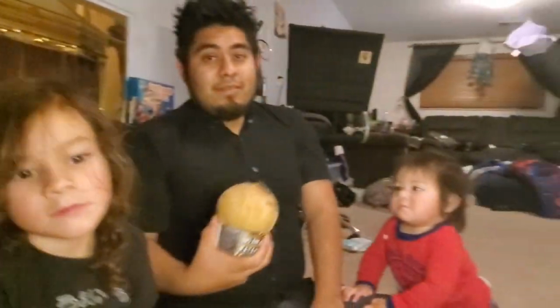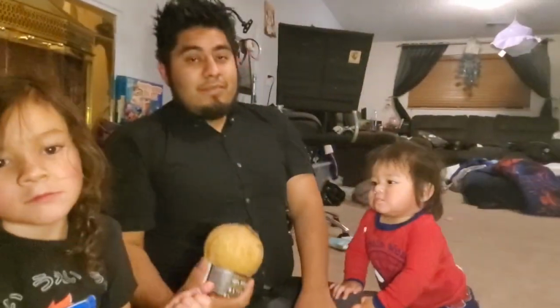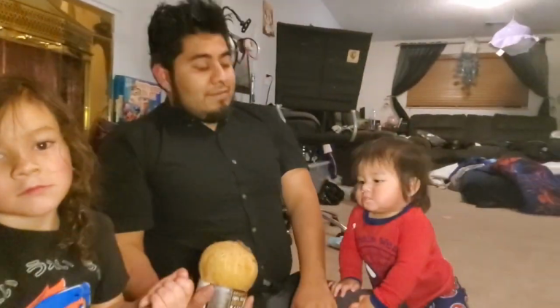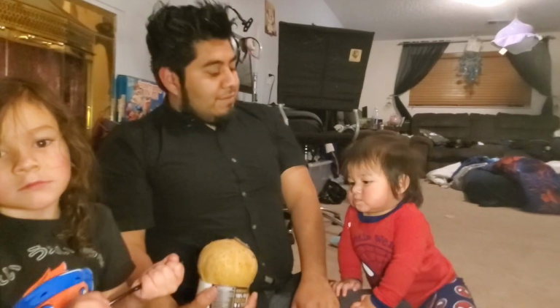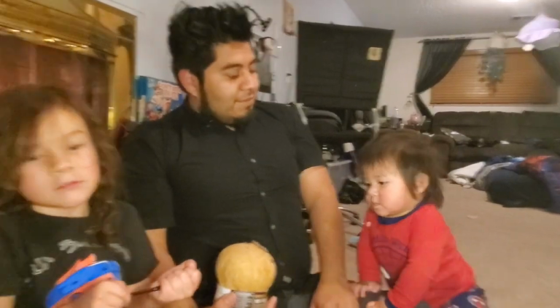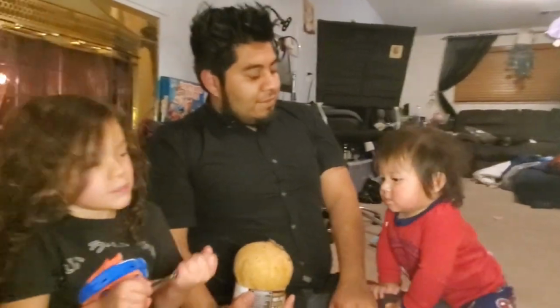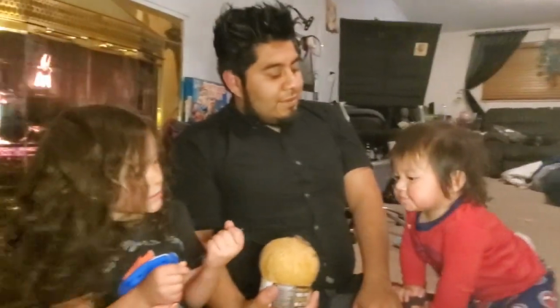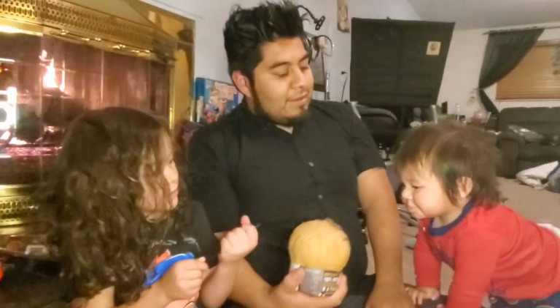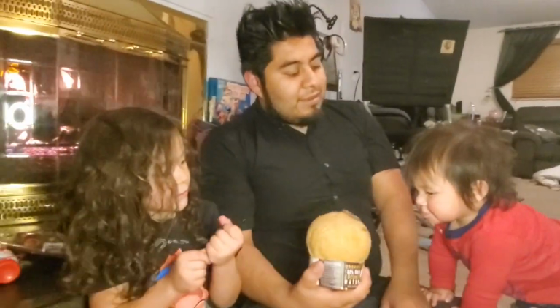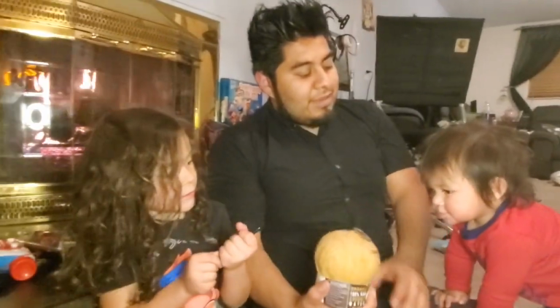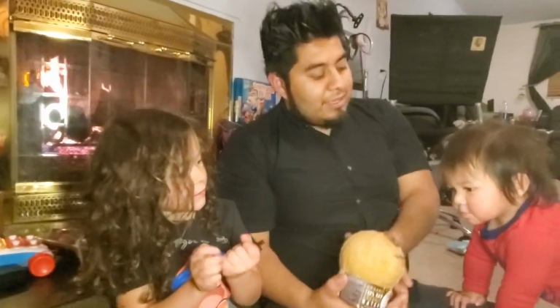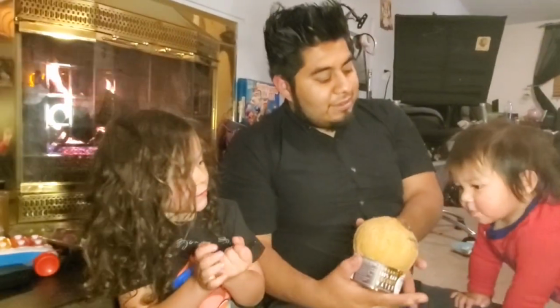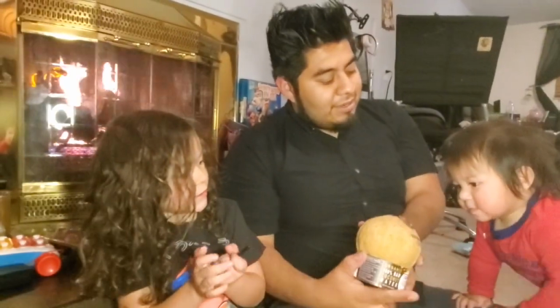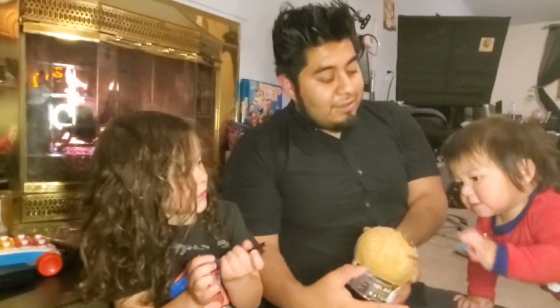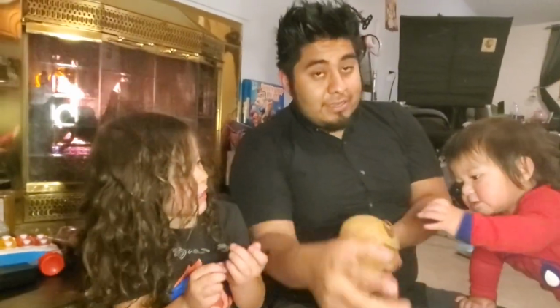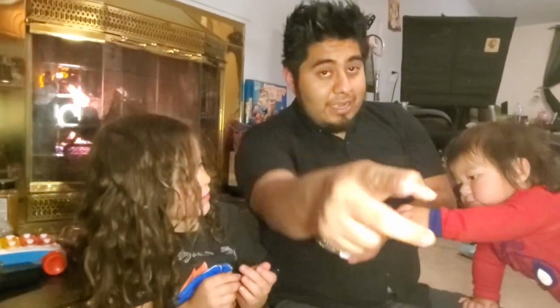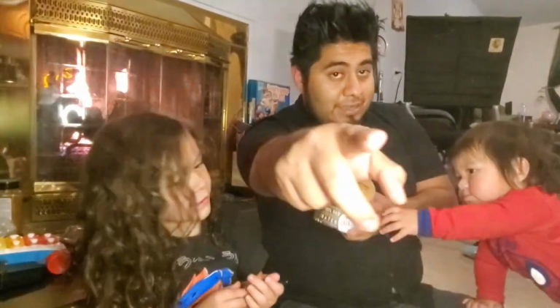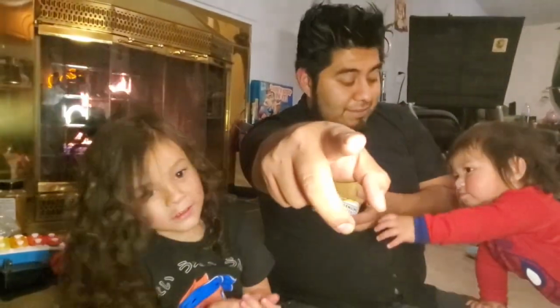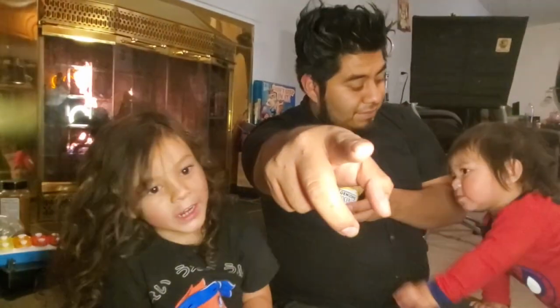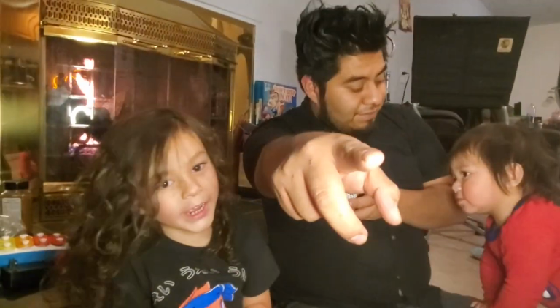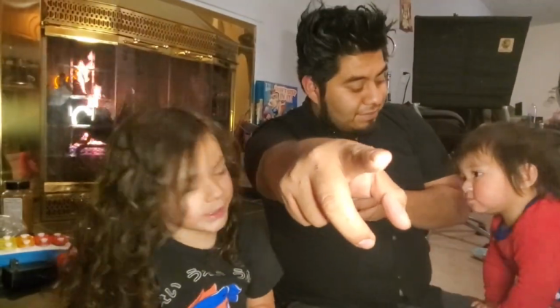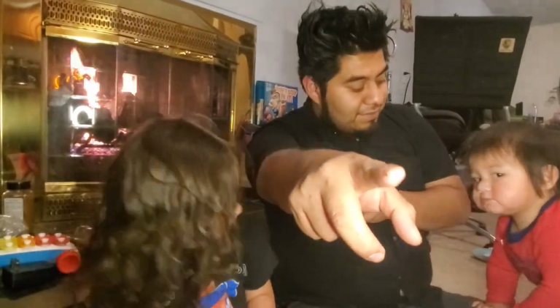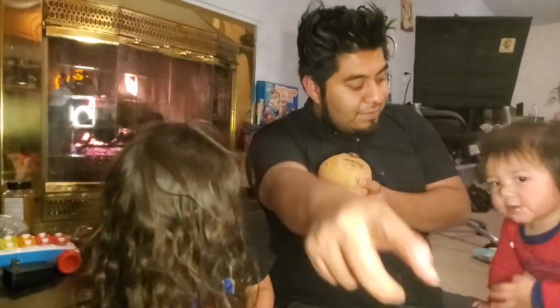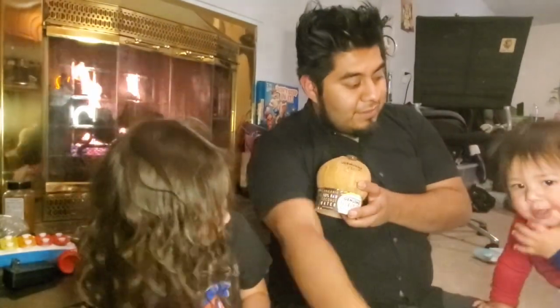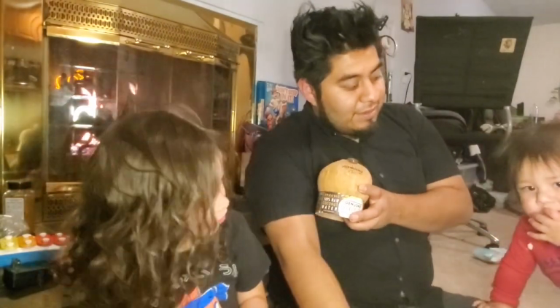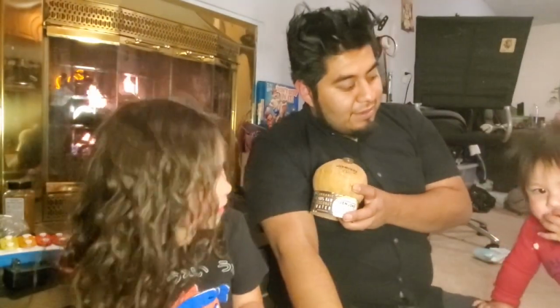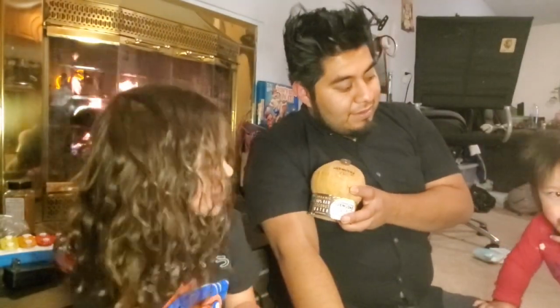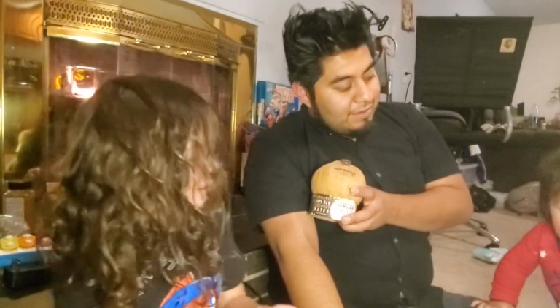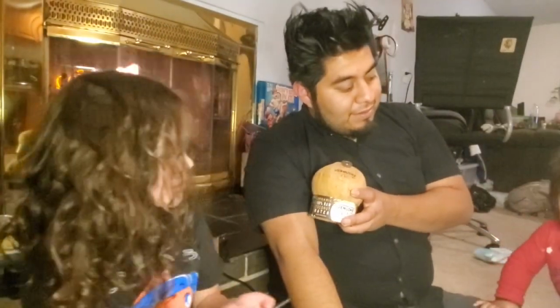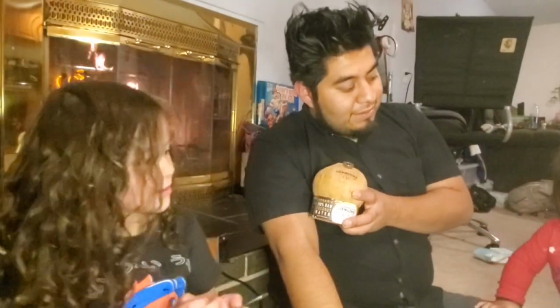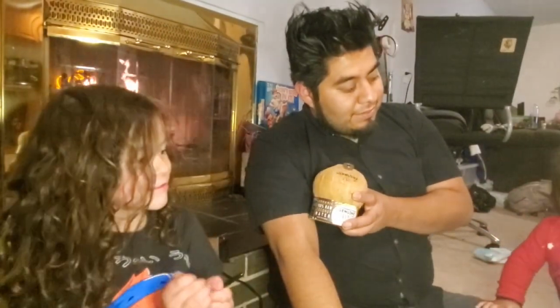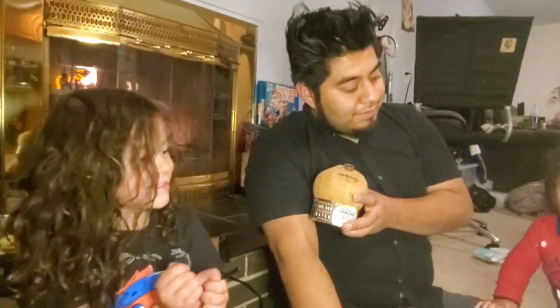Hi Jonah! Hi Jonah! Look, say hi. Hi! Hi, hi, hi!